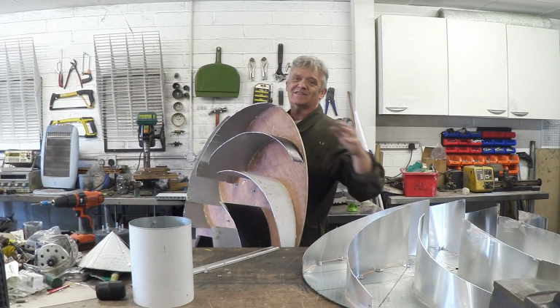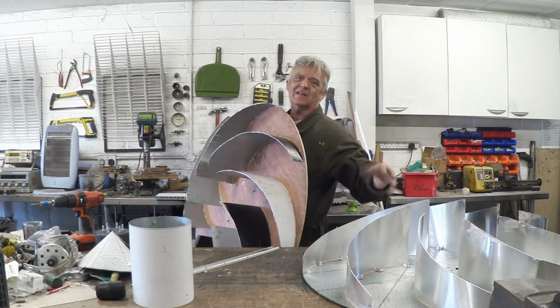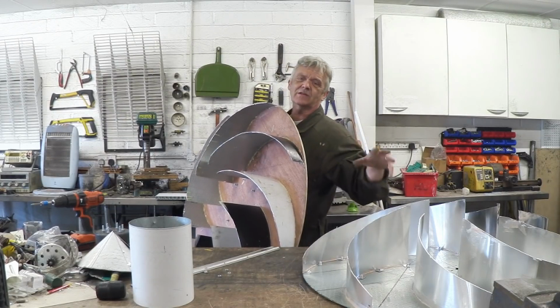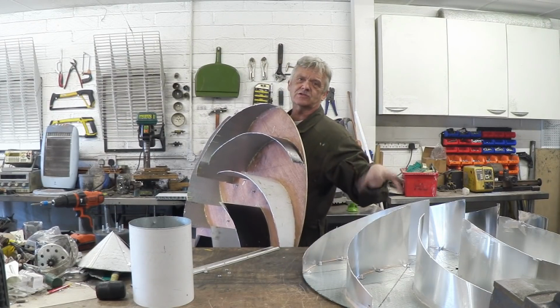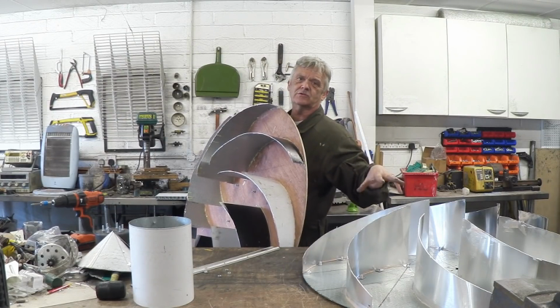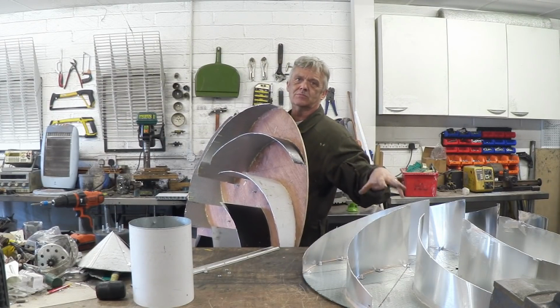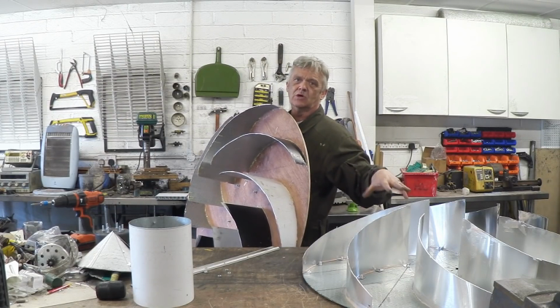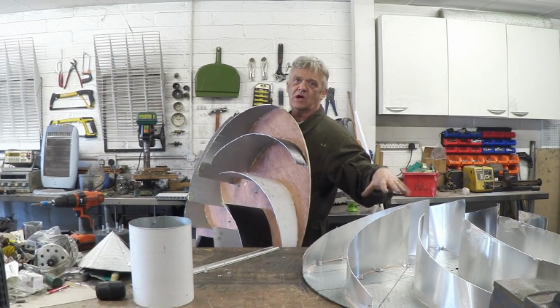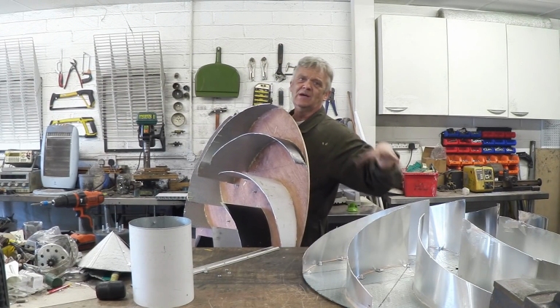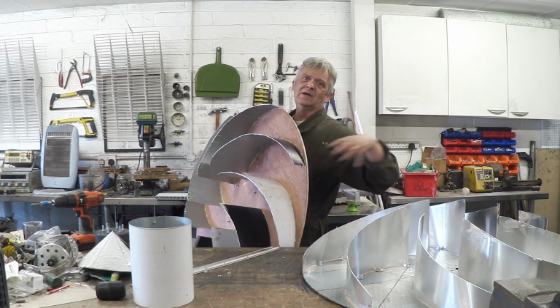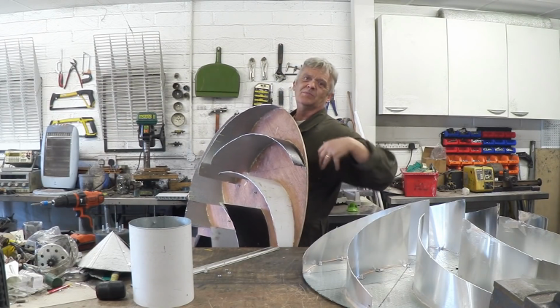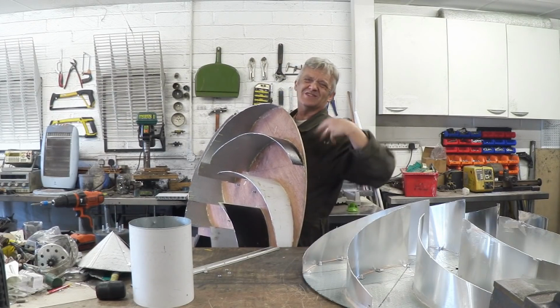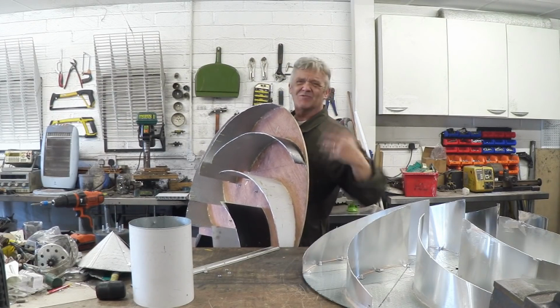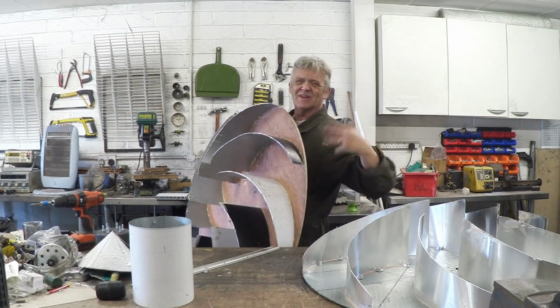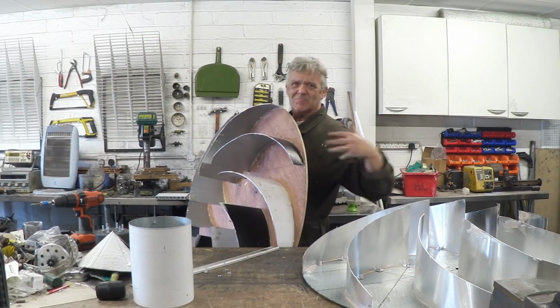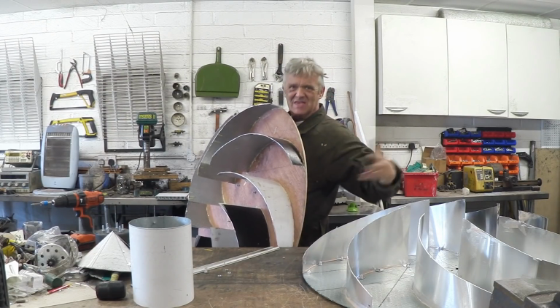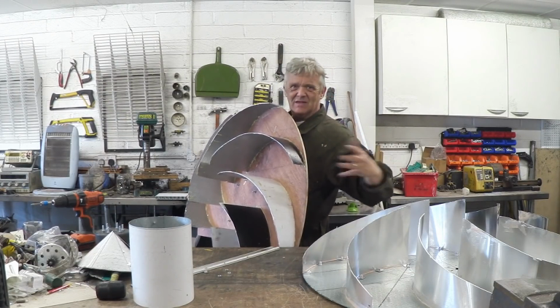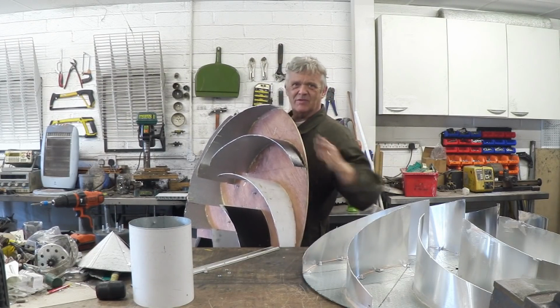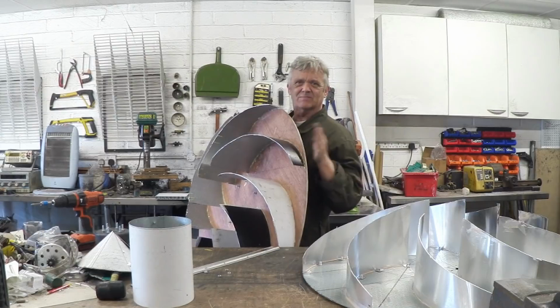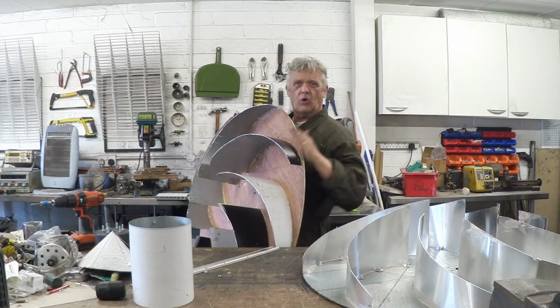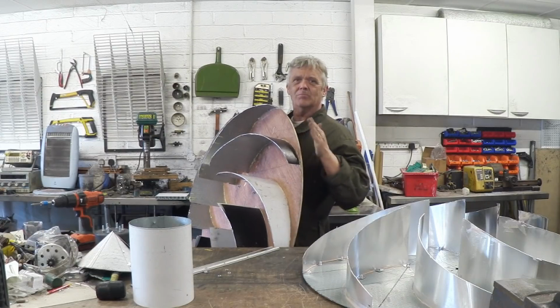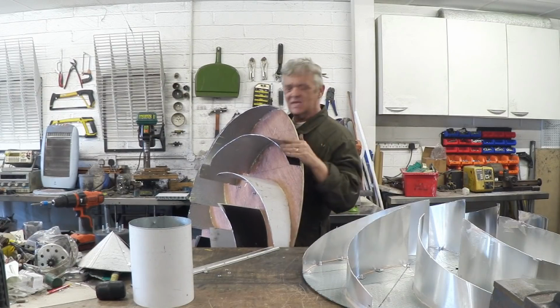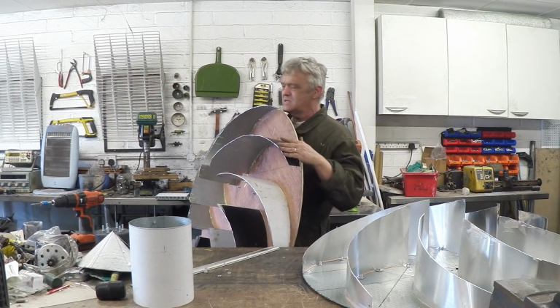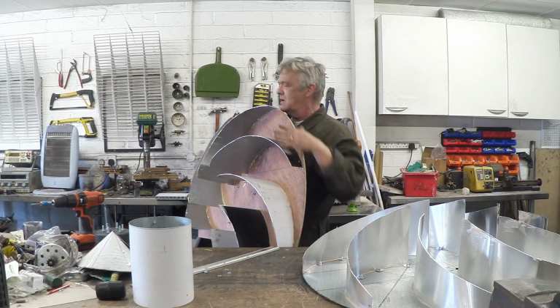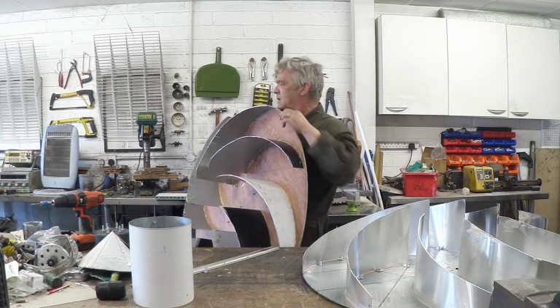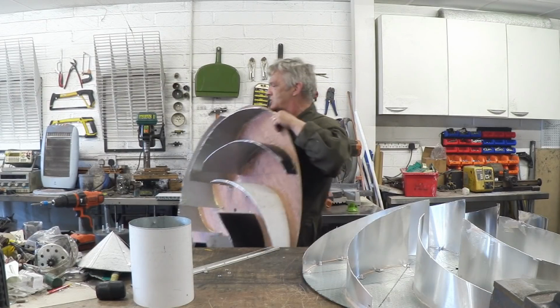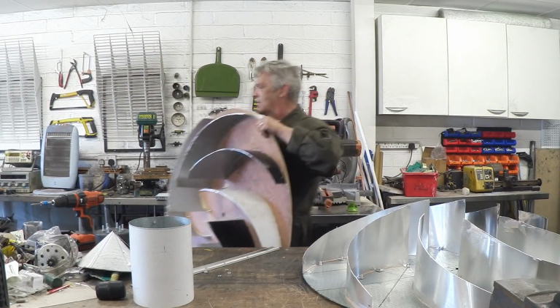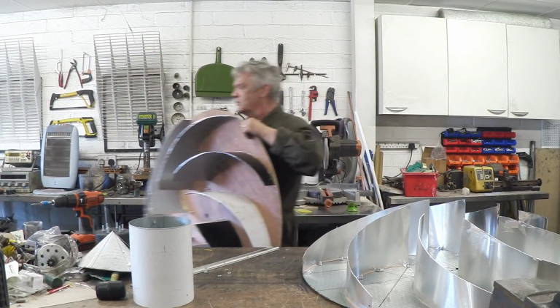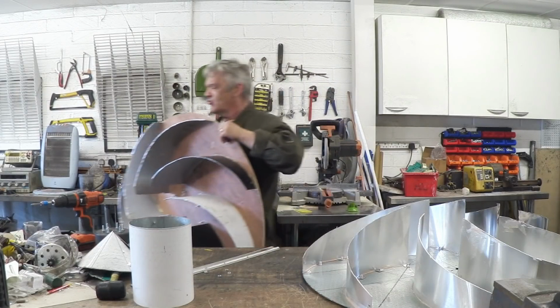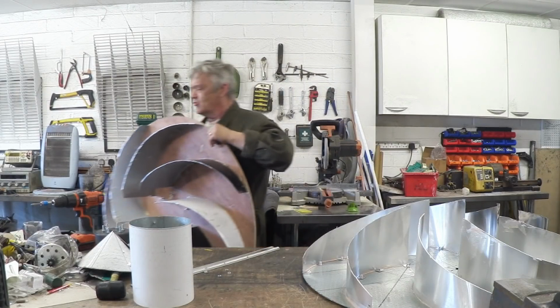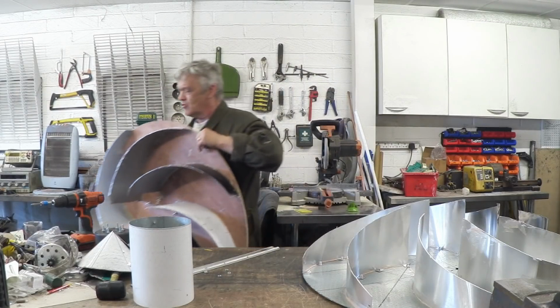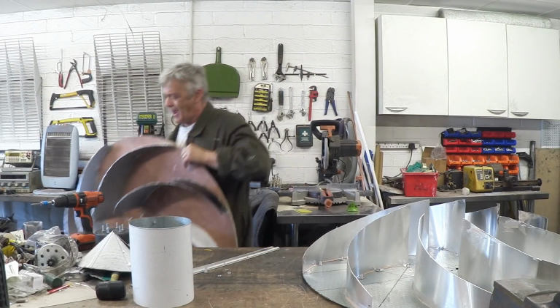I did like the central motor design, but it's not really me. This design is more me, so I'm going to go with that.